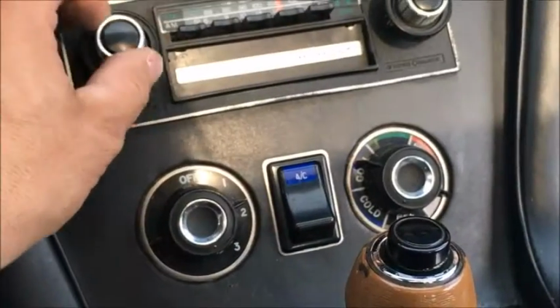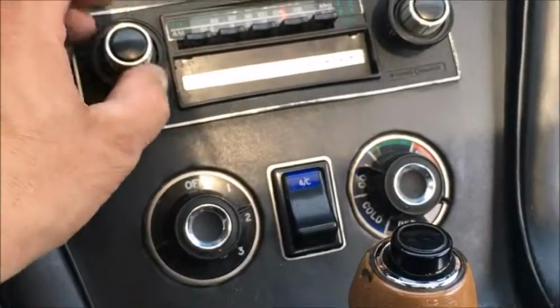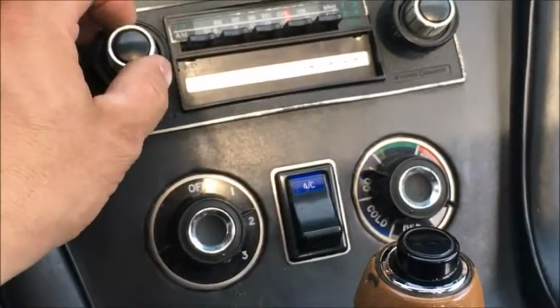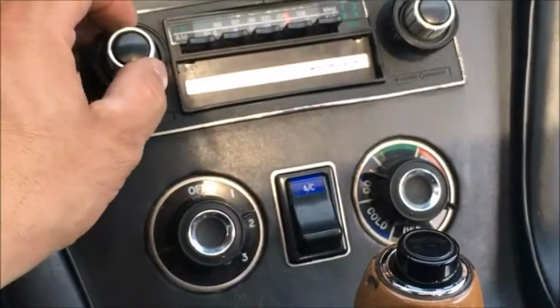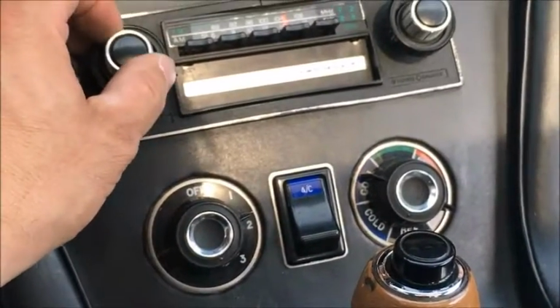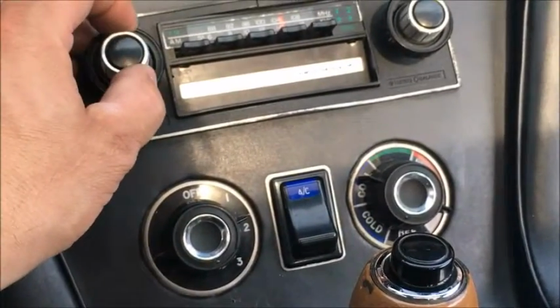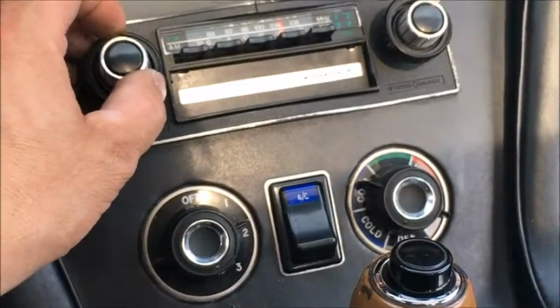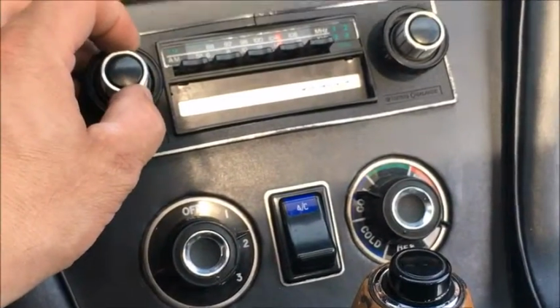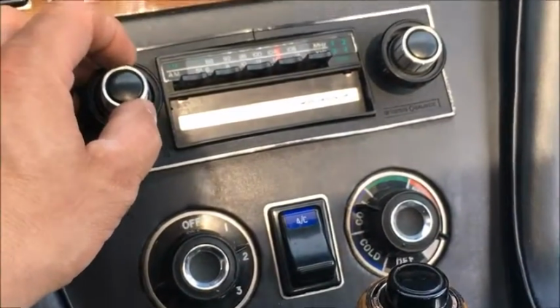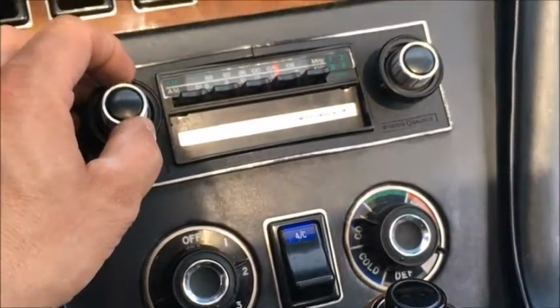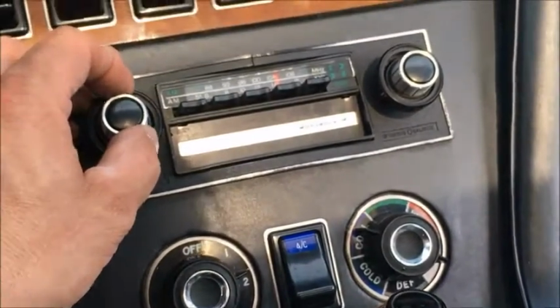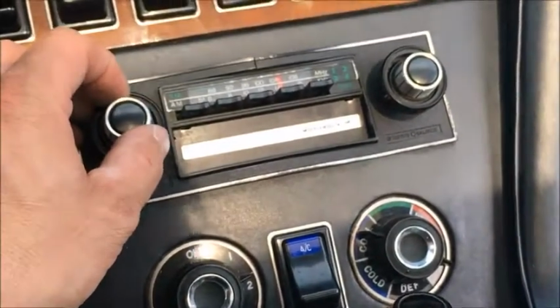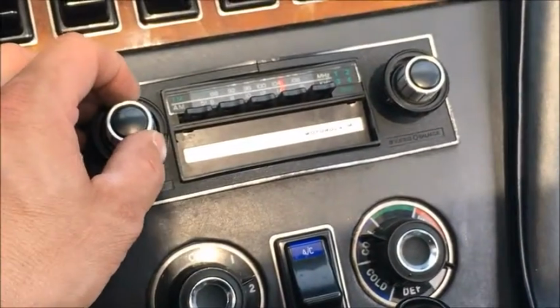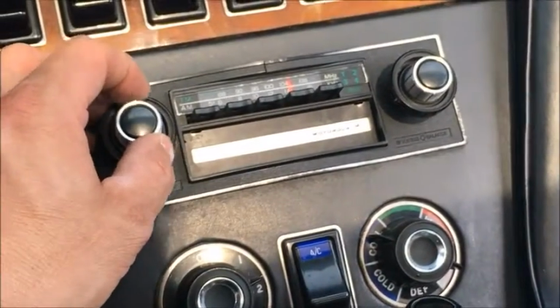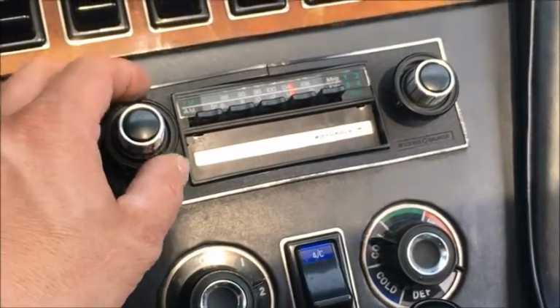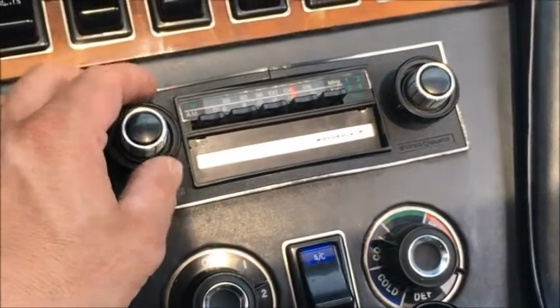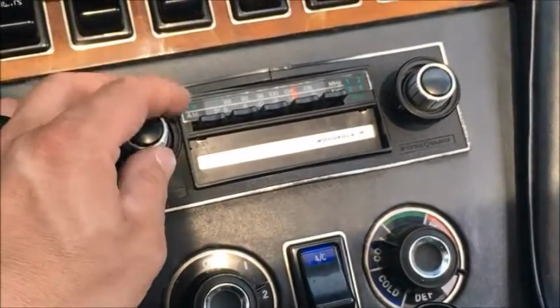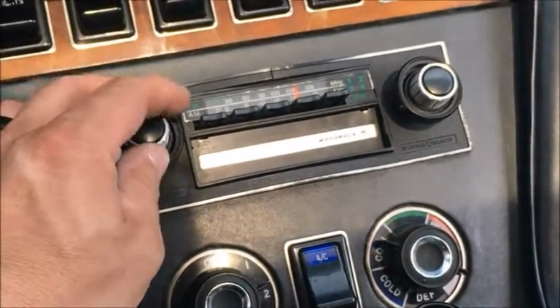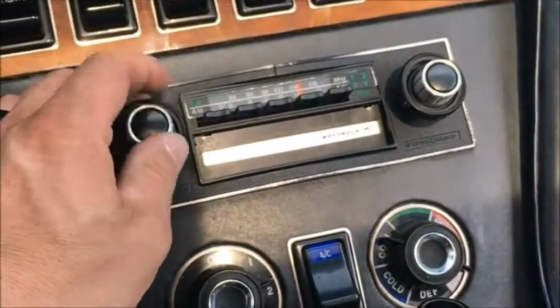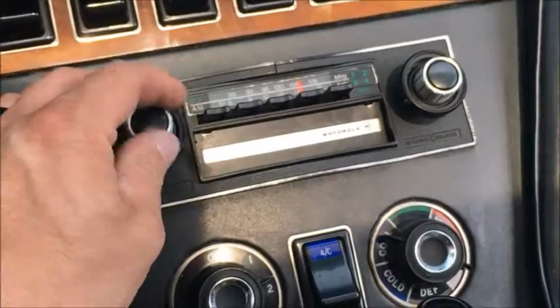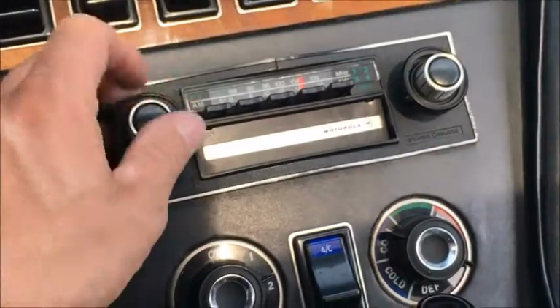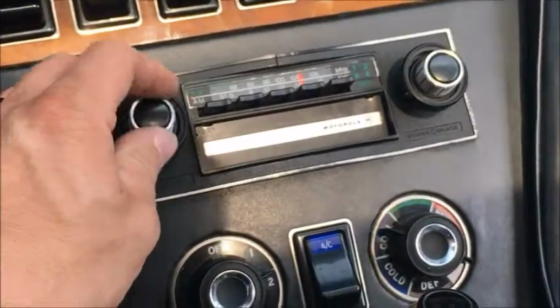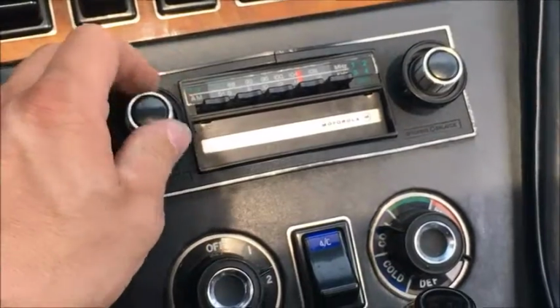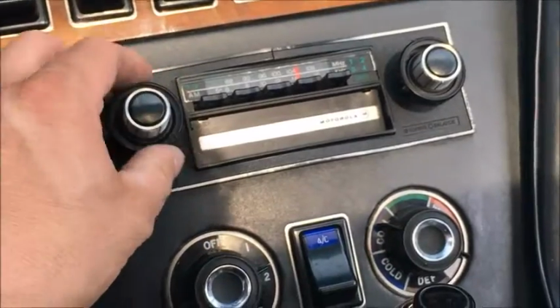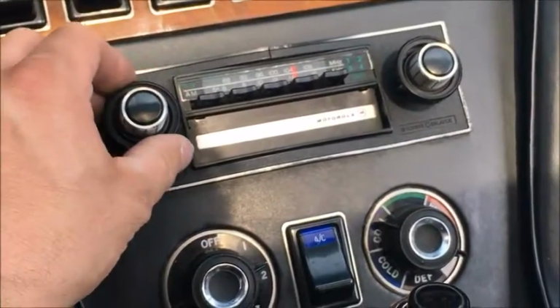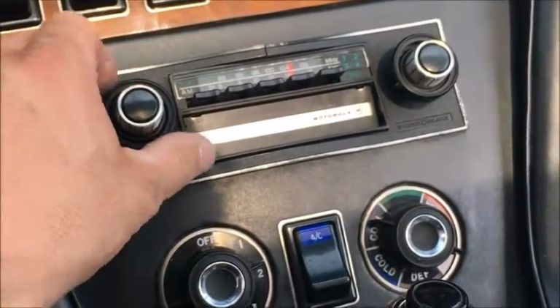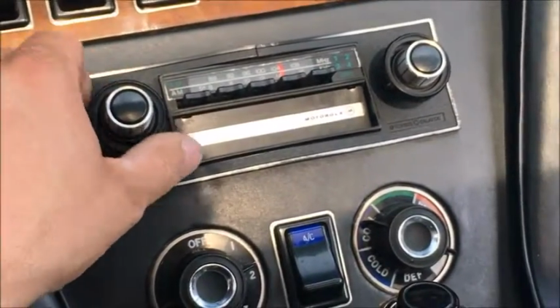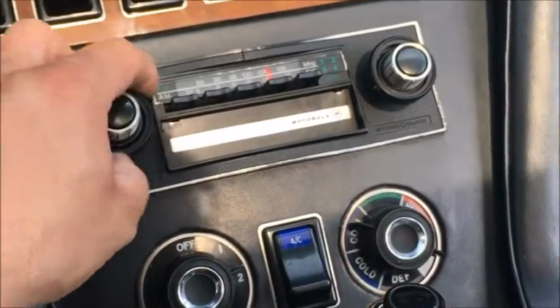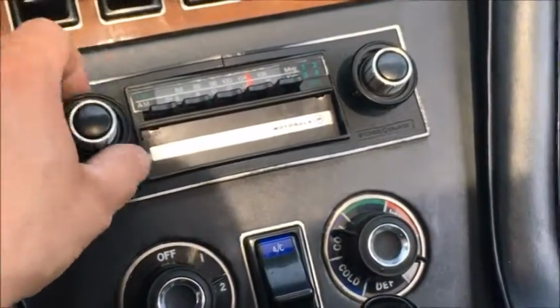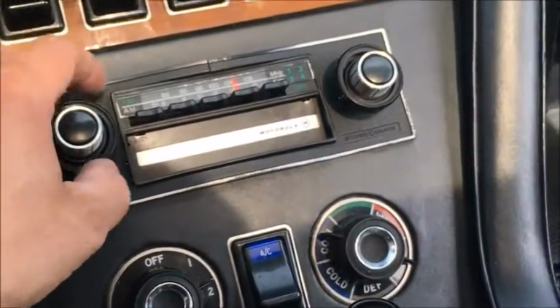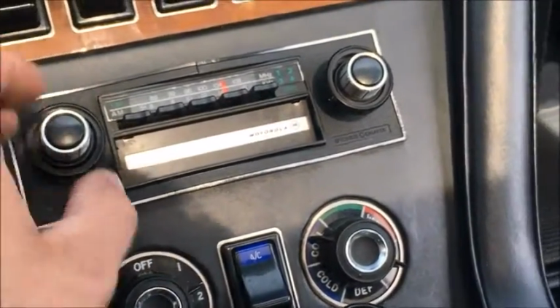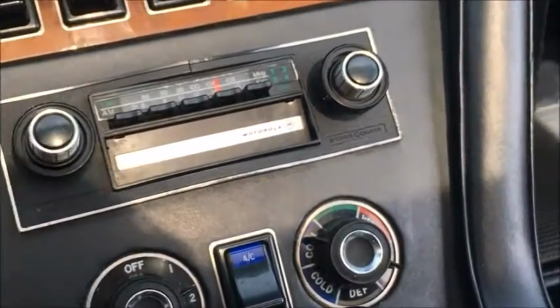The radio does come on; however, it doesn't have an antenna — the antenna is broken on the outside.